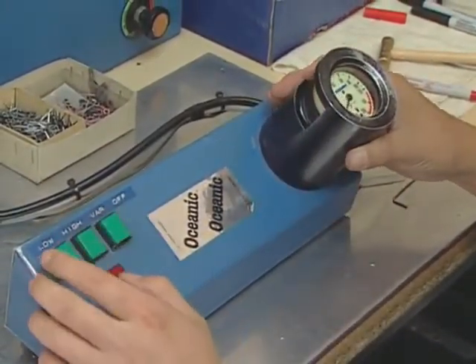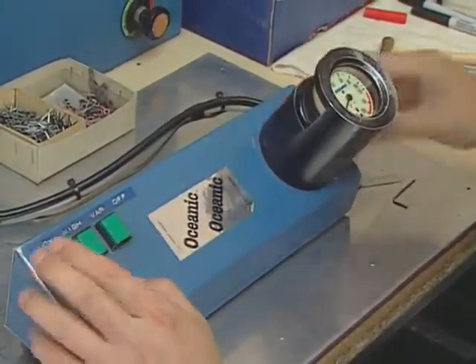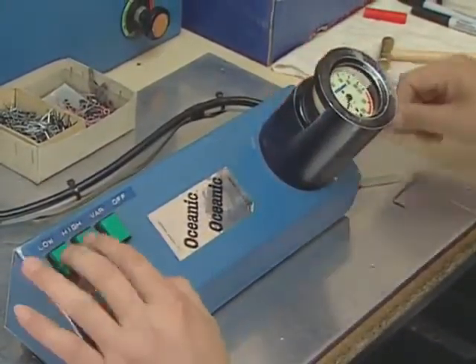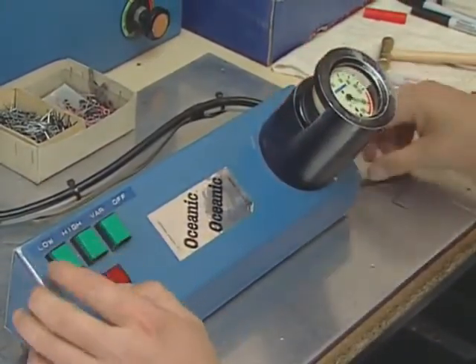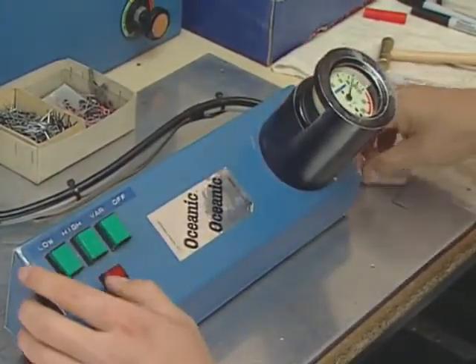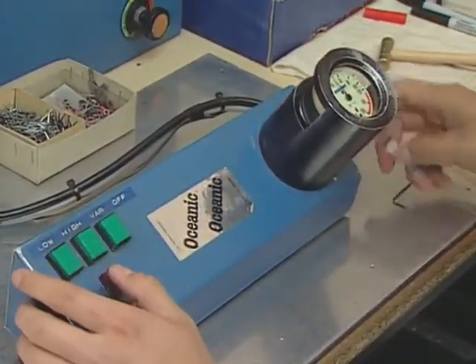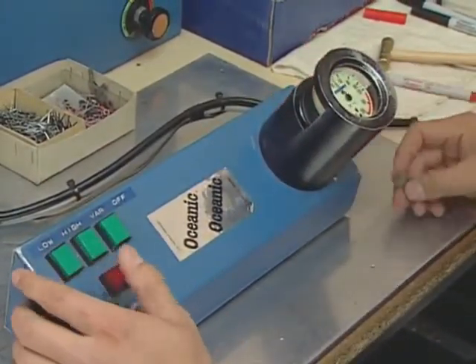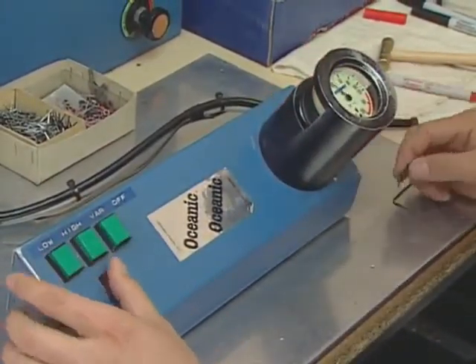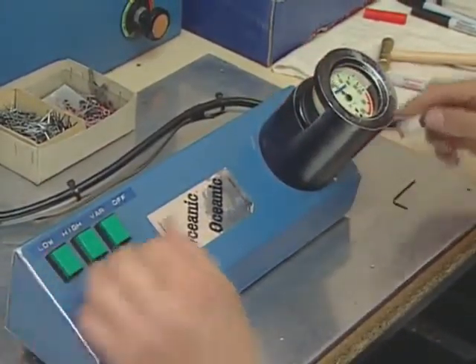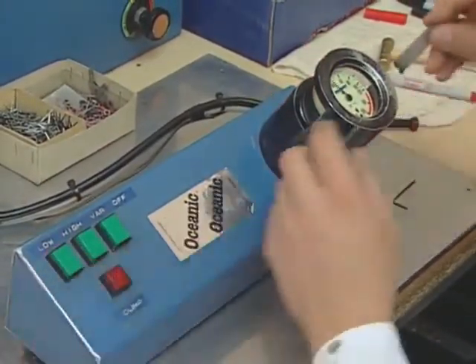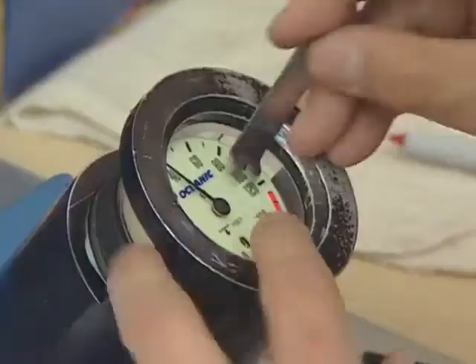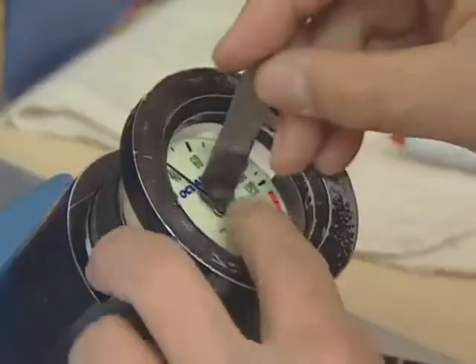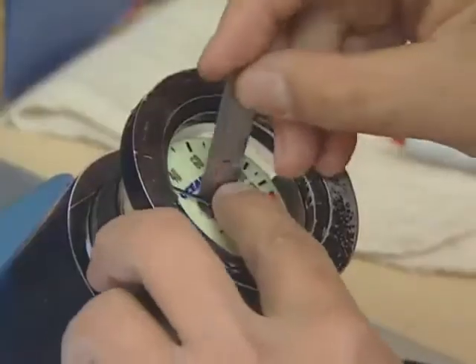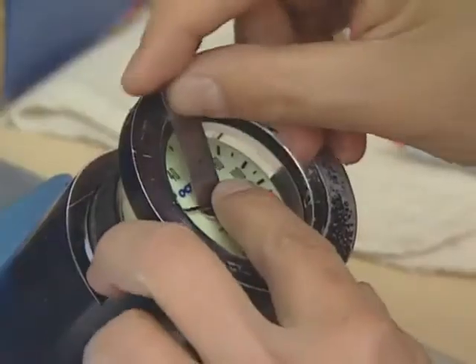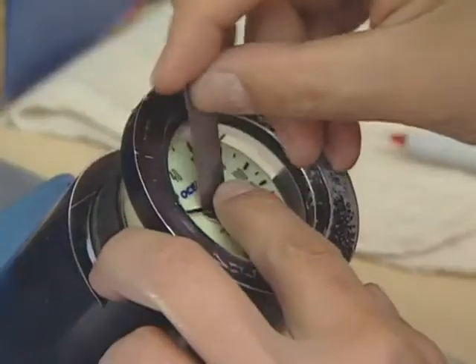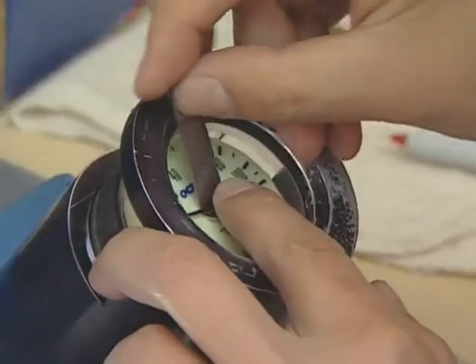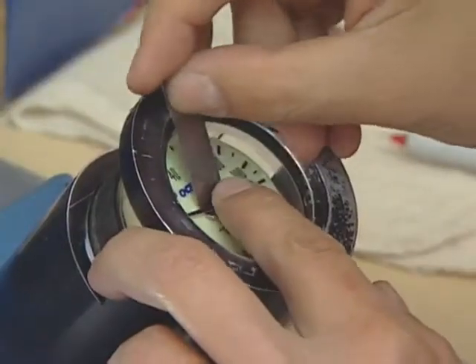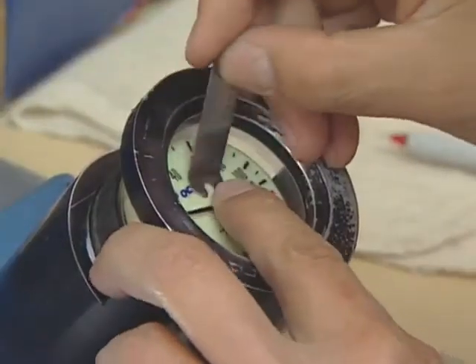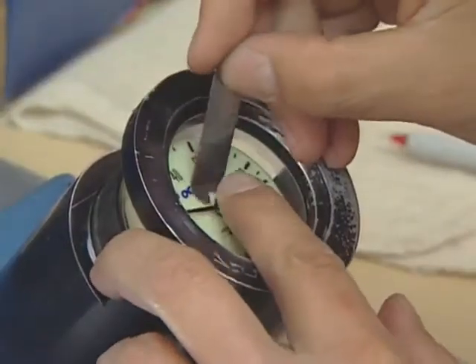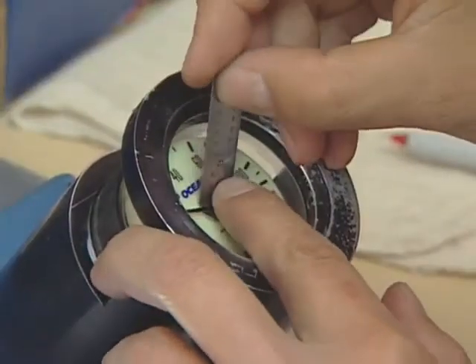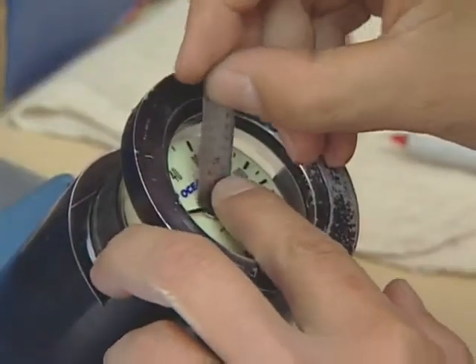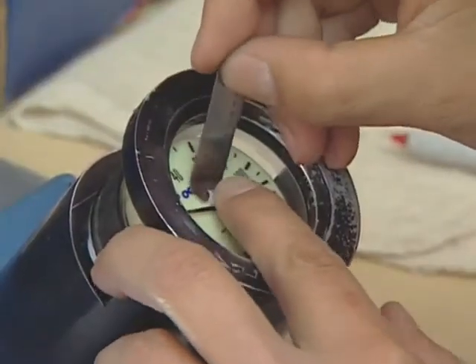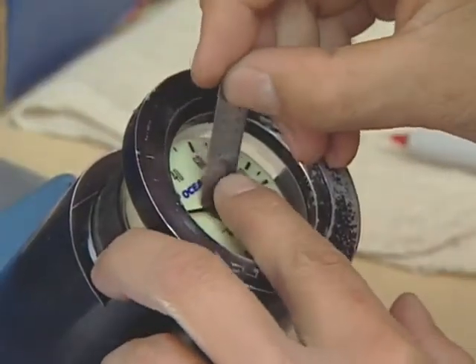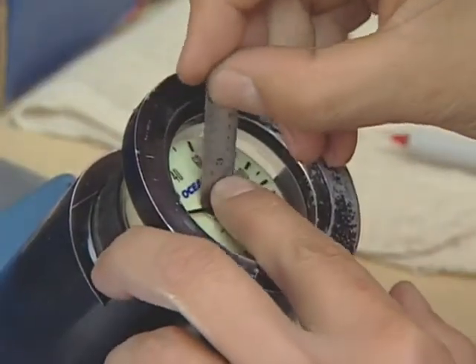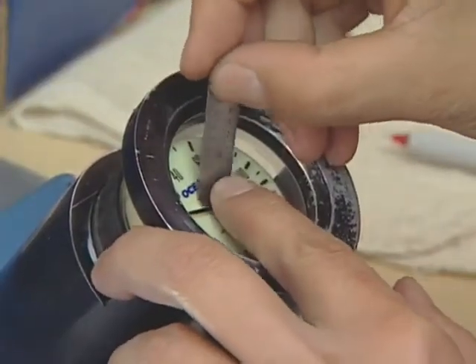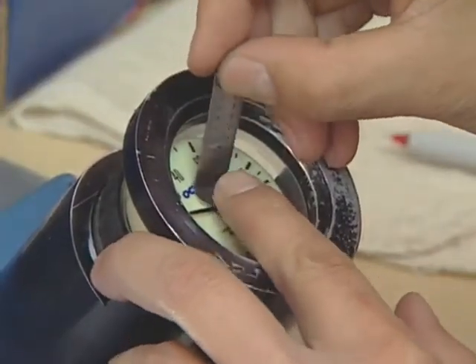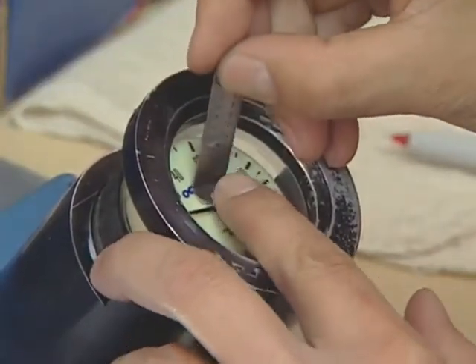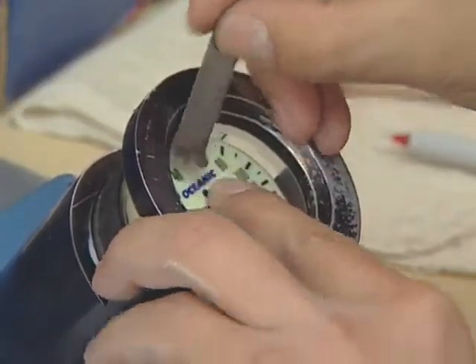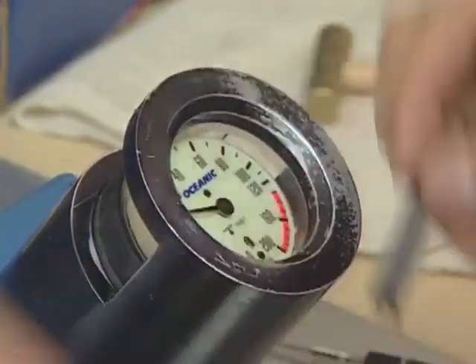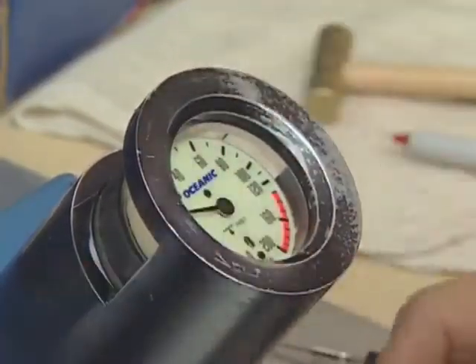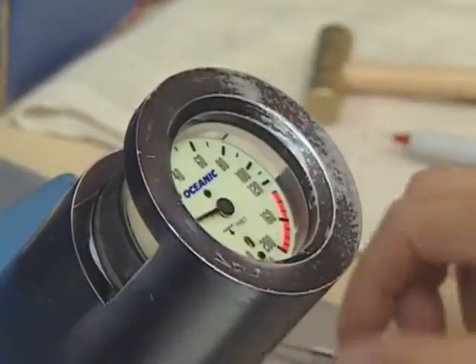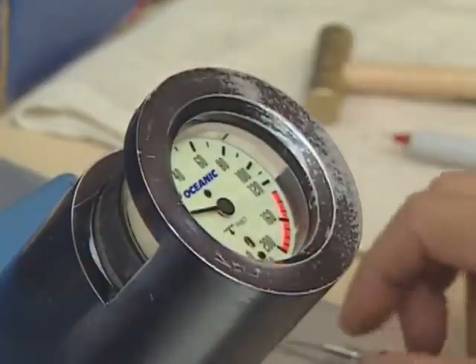Testing includes pressurizing the gauge in a calibrated machine and checking to ensure consistent and accurate readings.